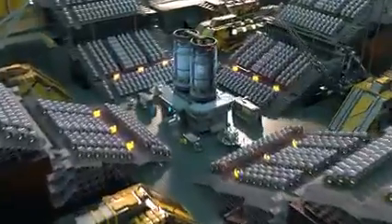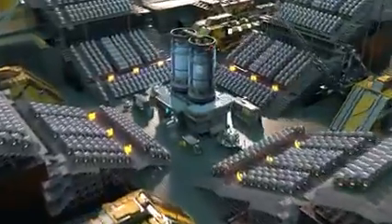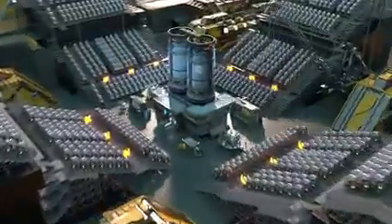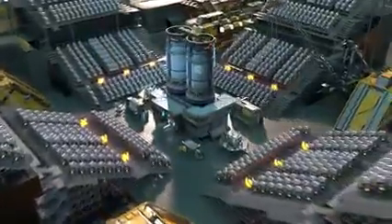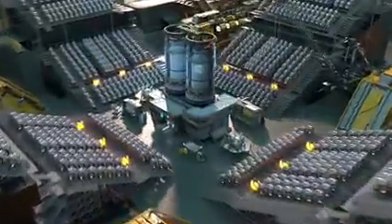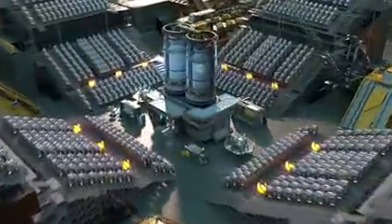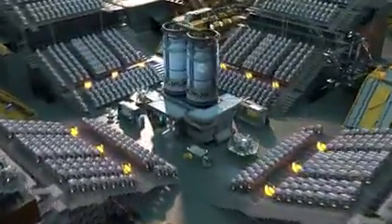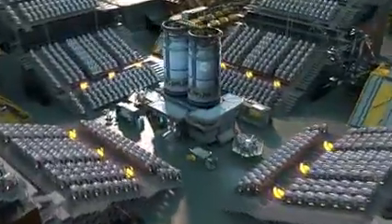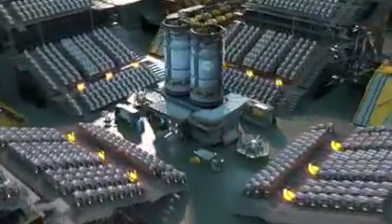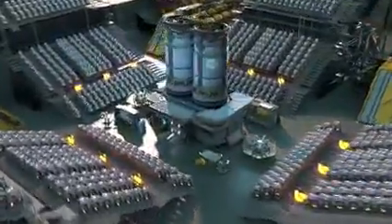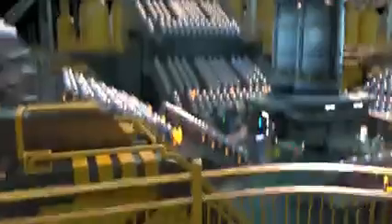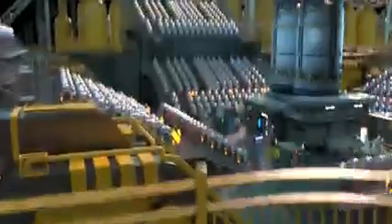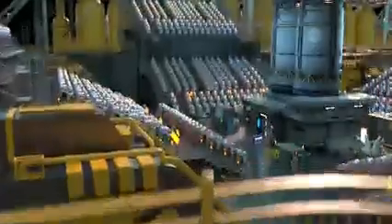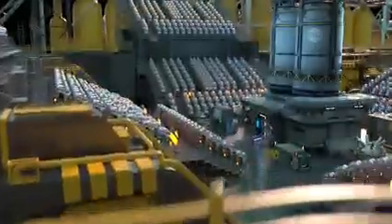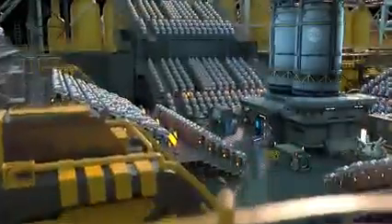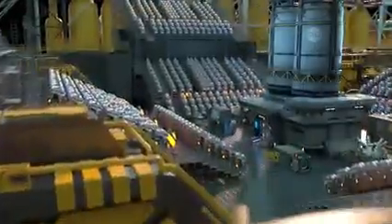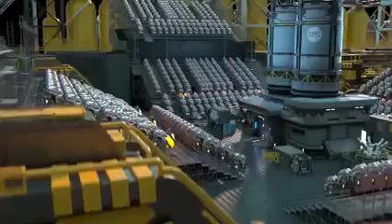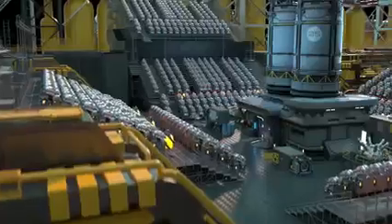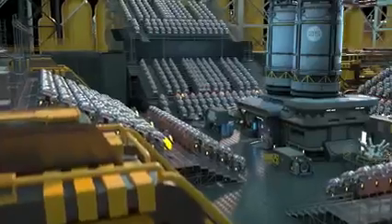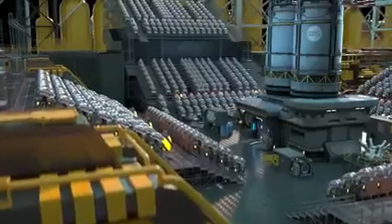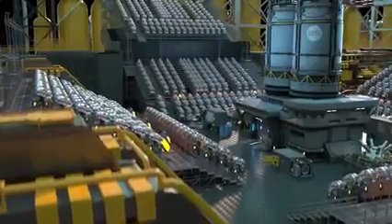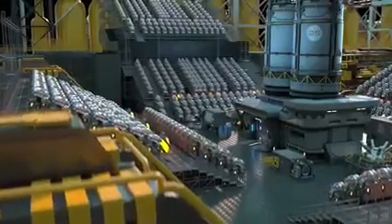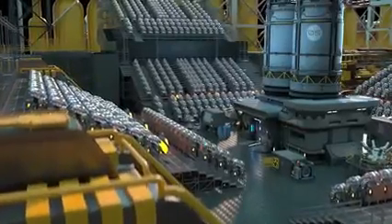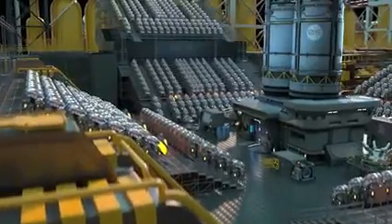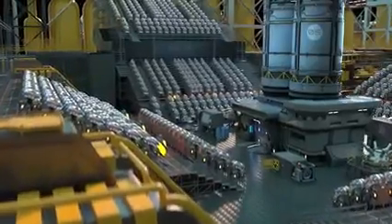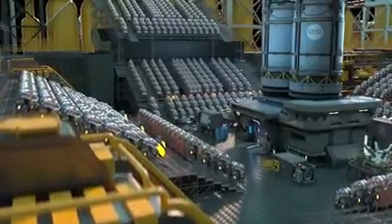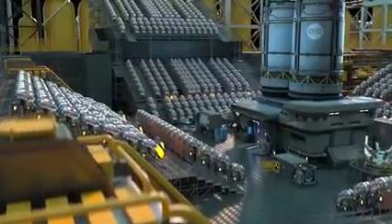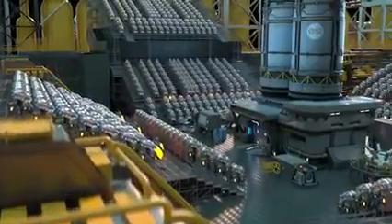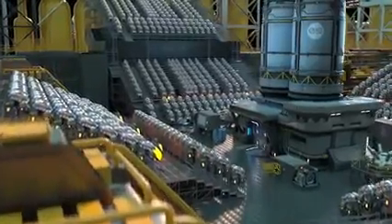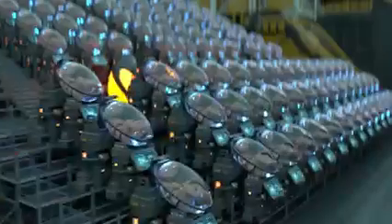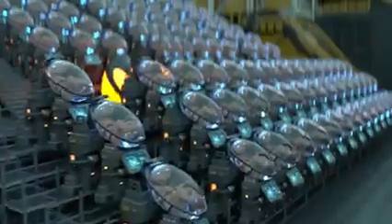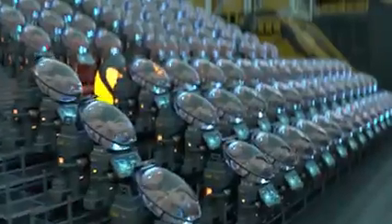Introducing Ectolife, the world's first artificial womb facility, powered entirely by renewable energy.